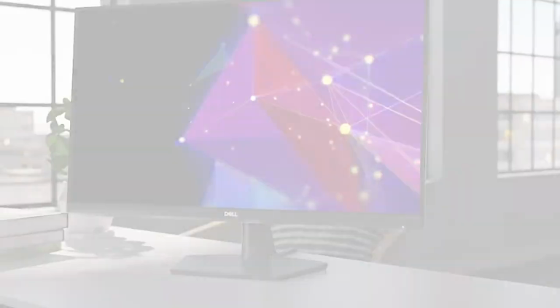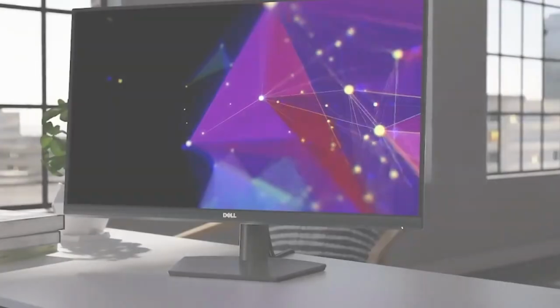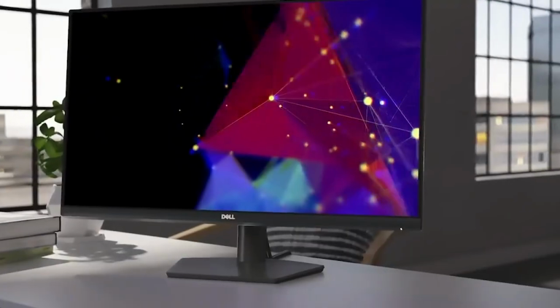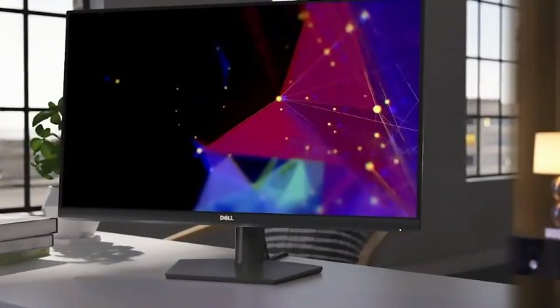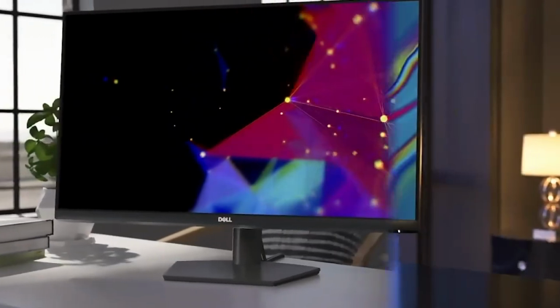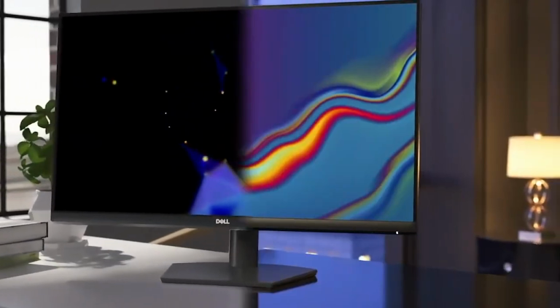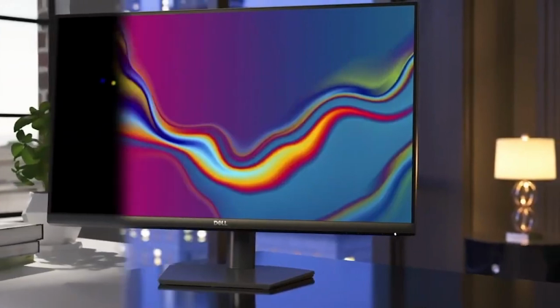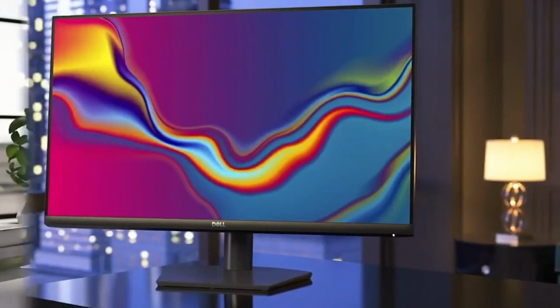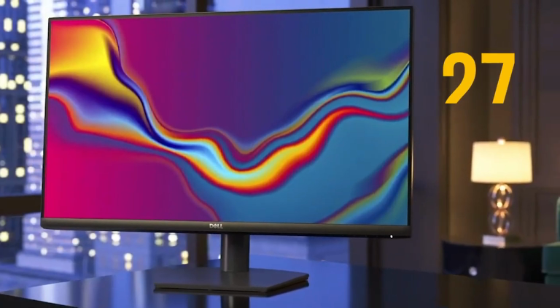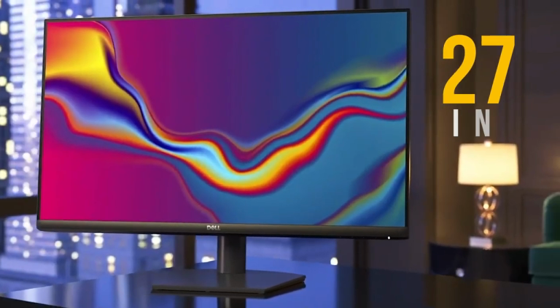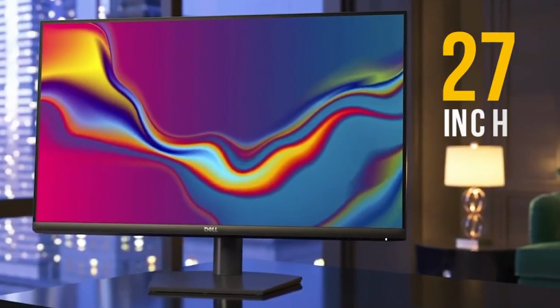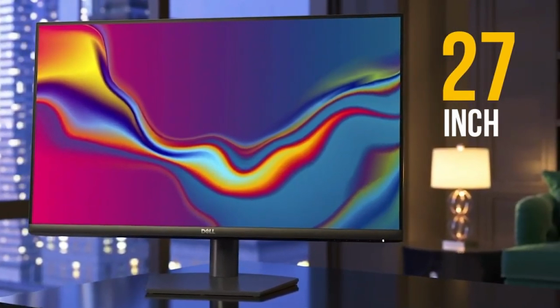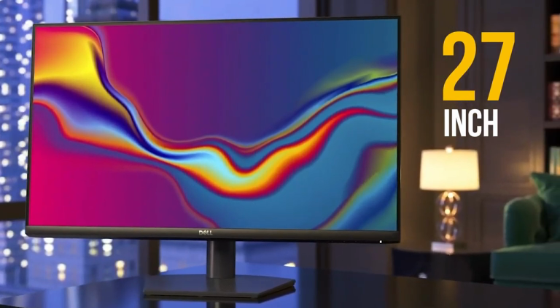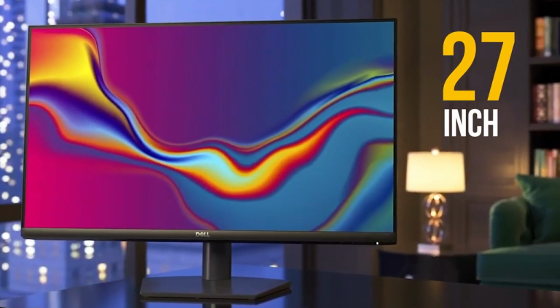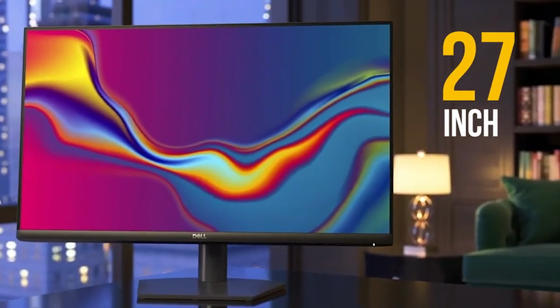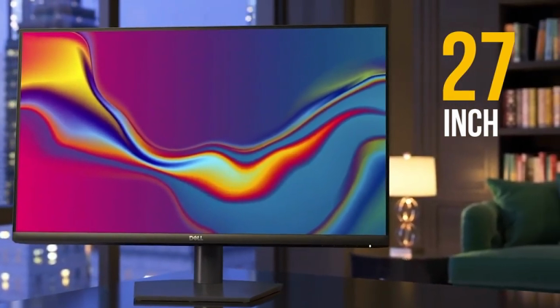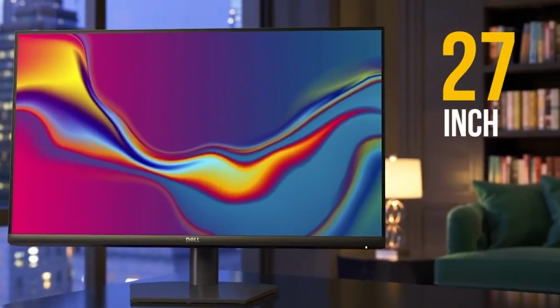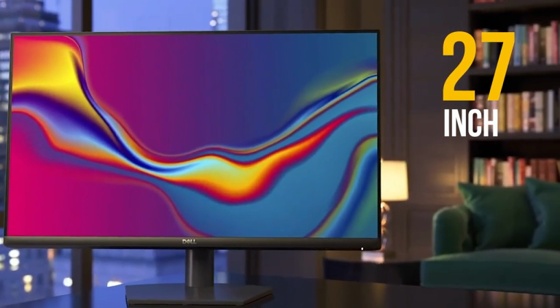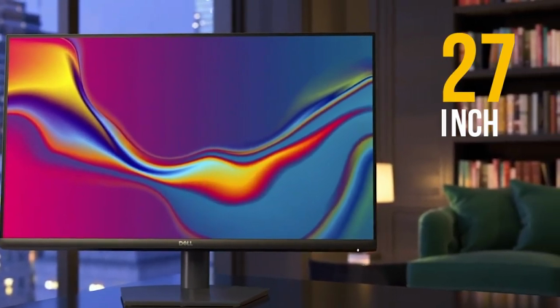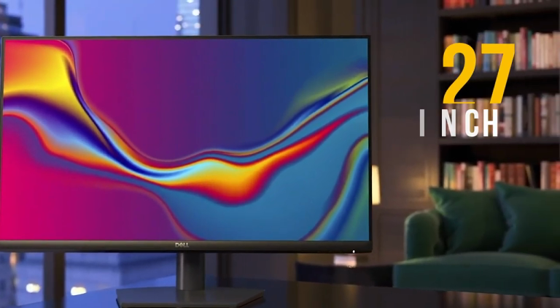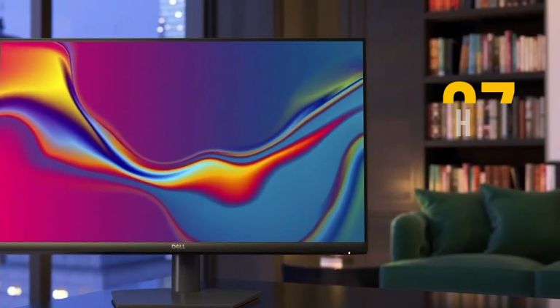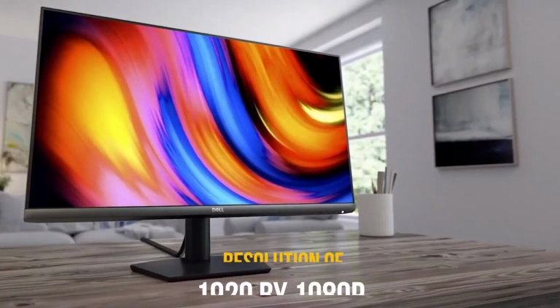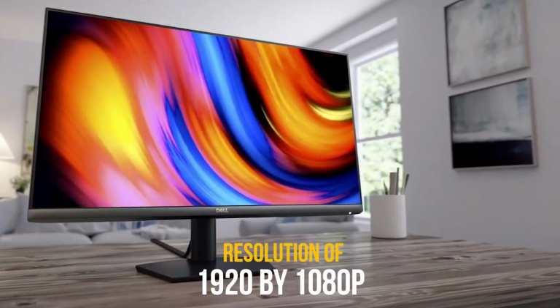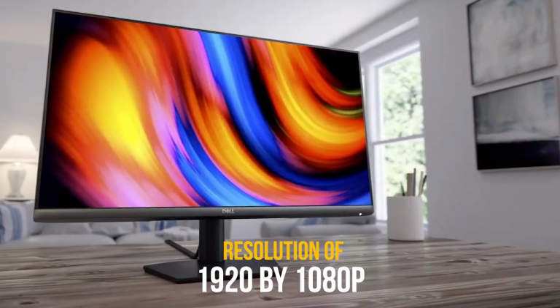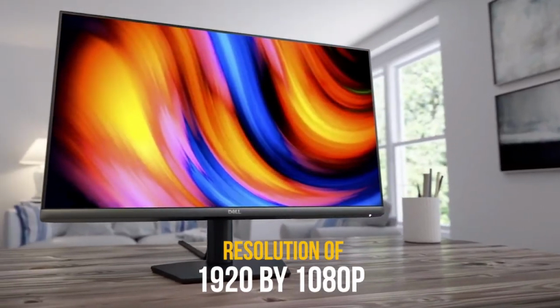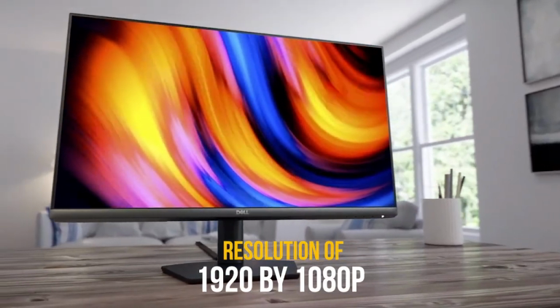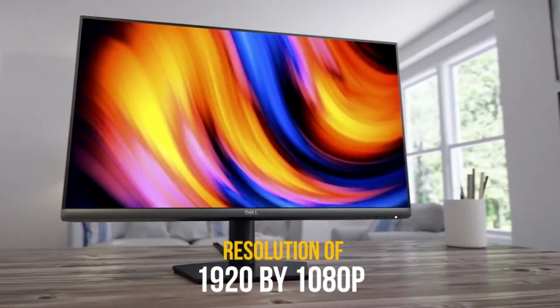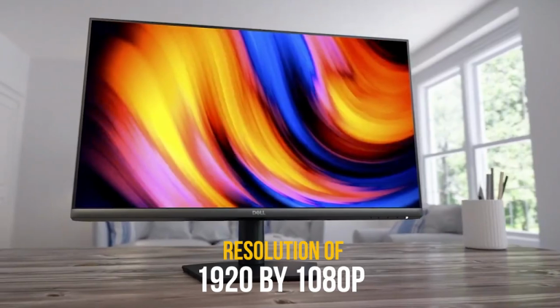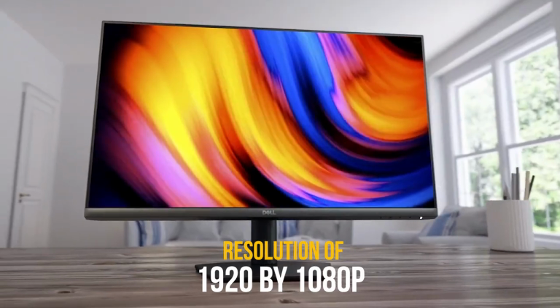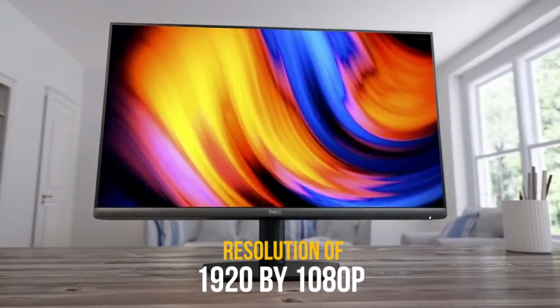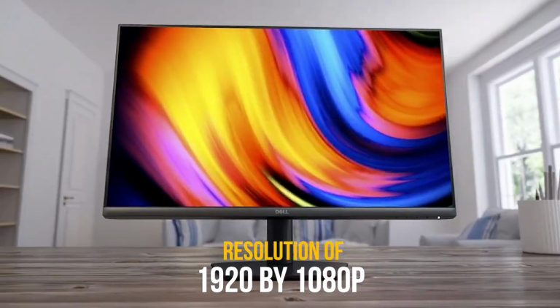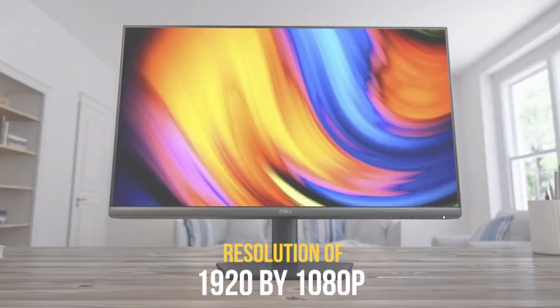The Dell S2721NX is a 27-inch full high-definition monitor with a display resolution of 1920x1080p.